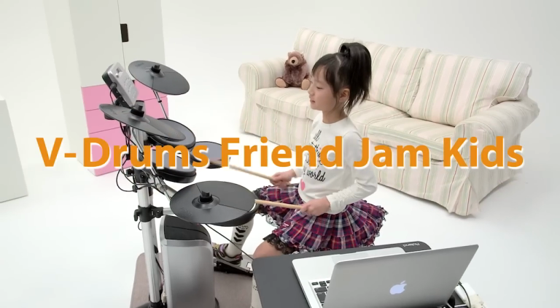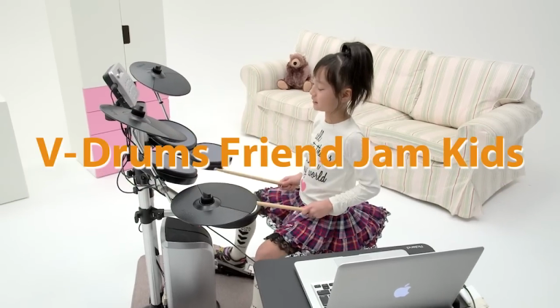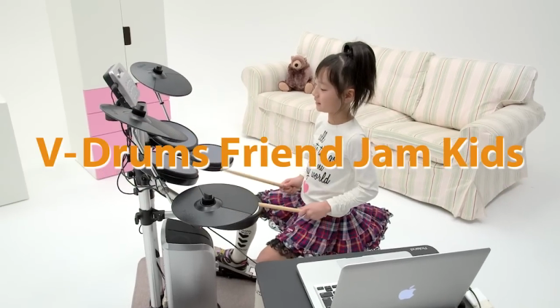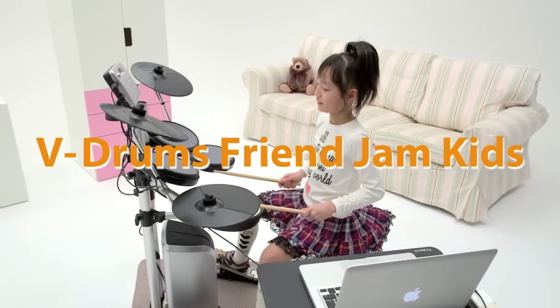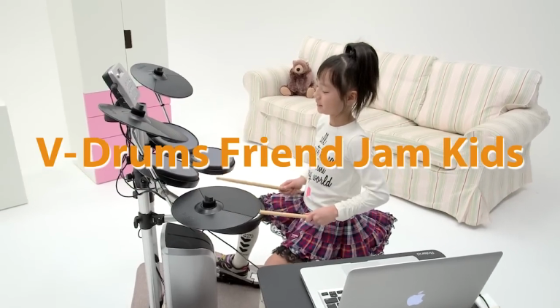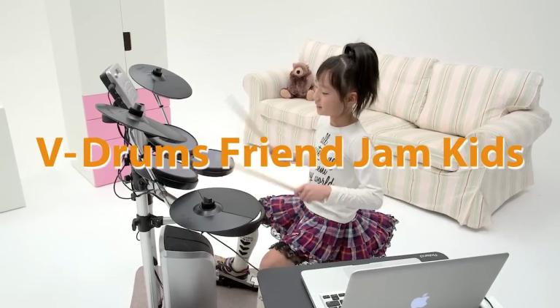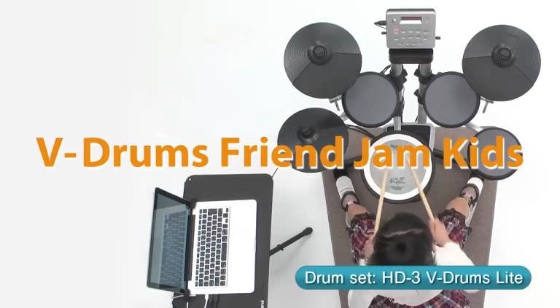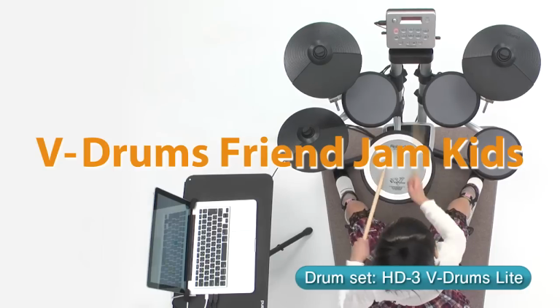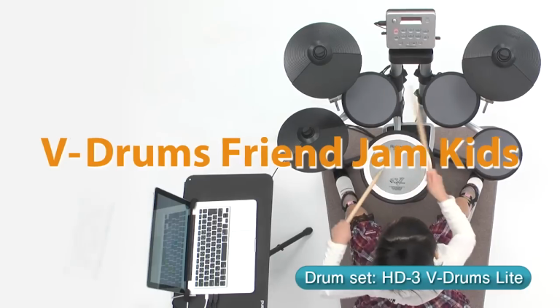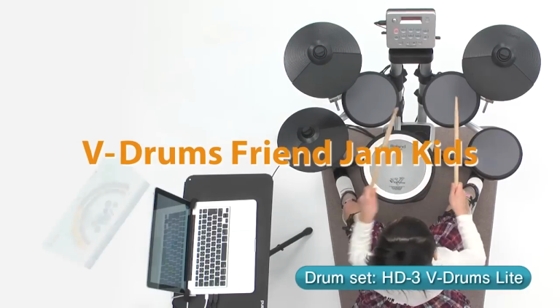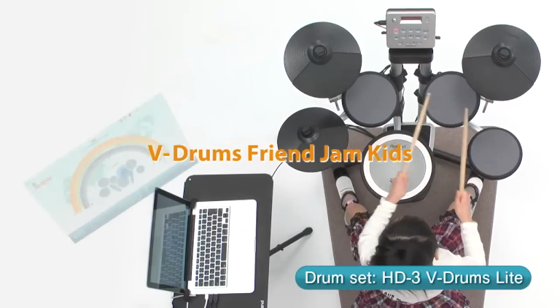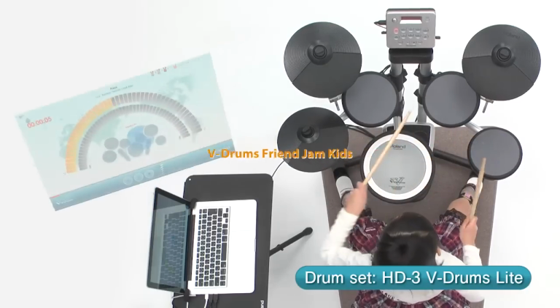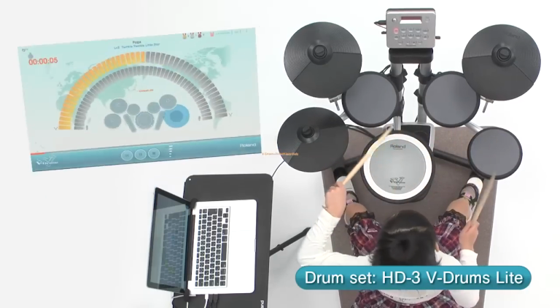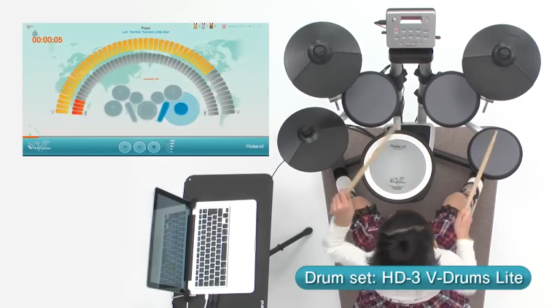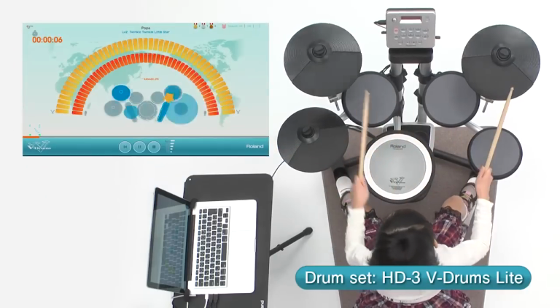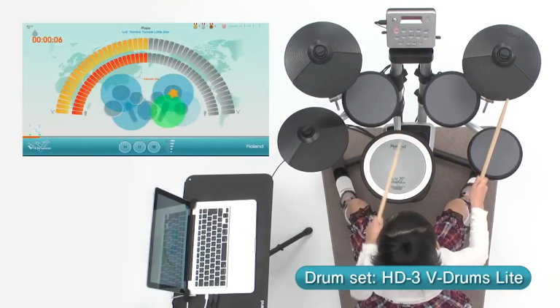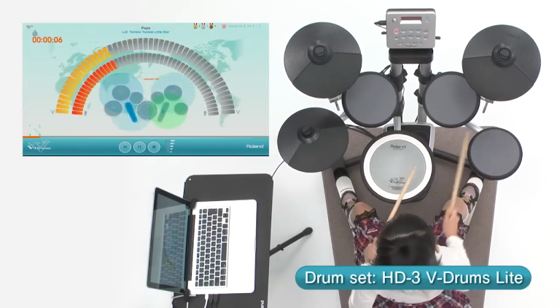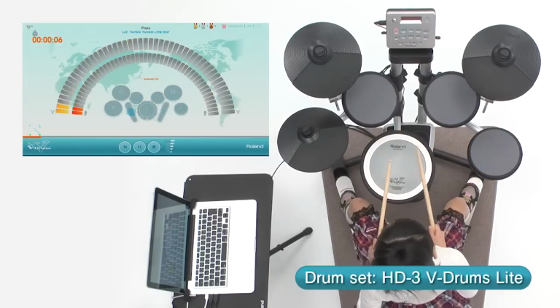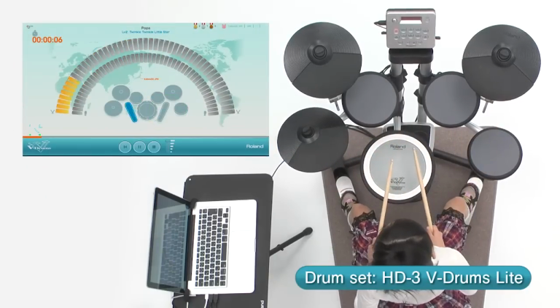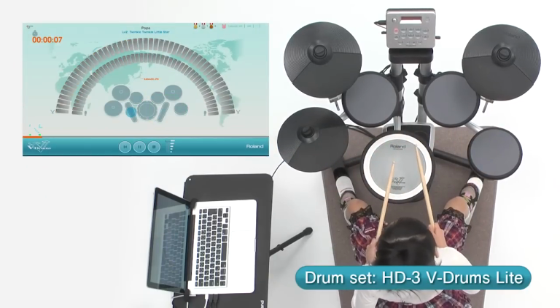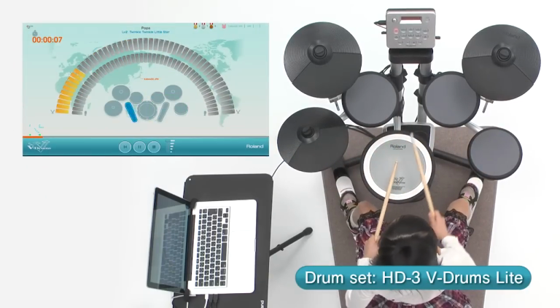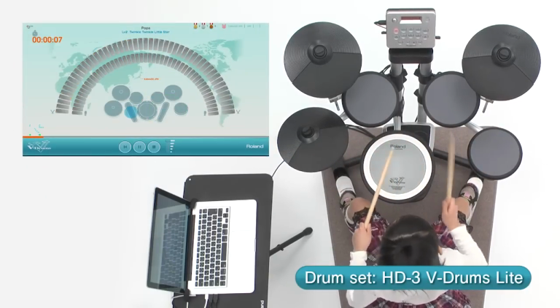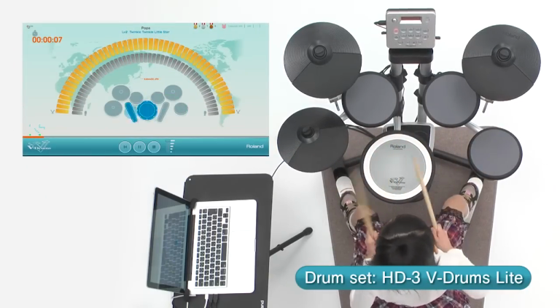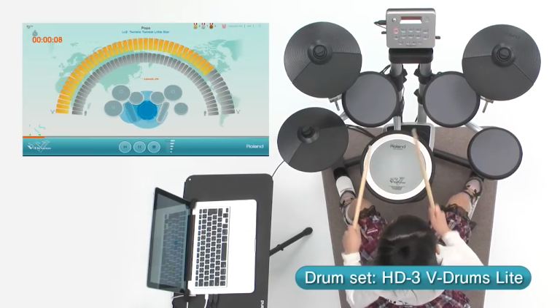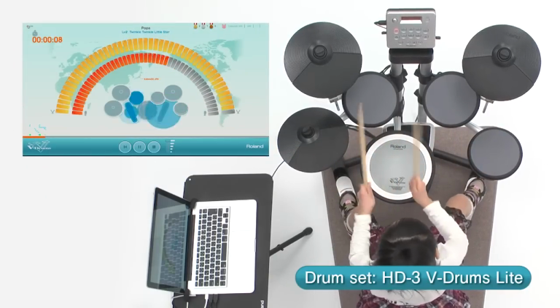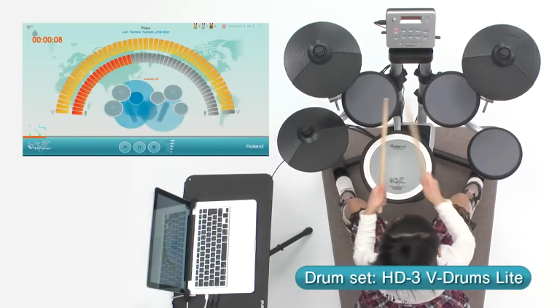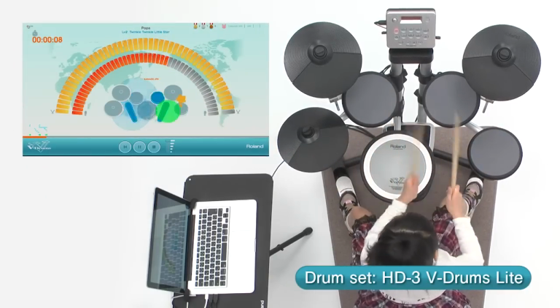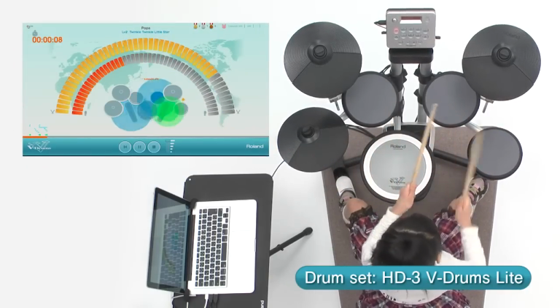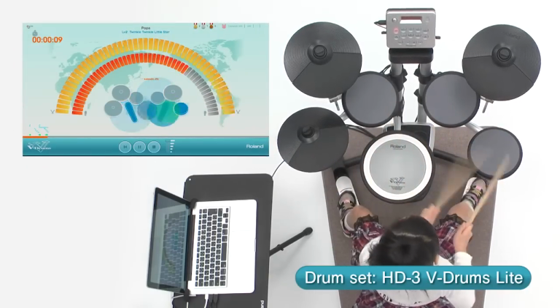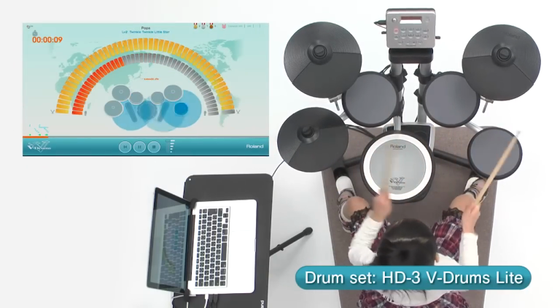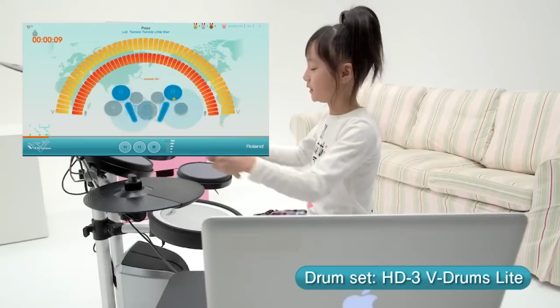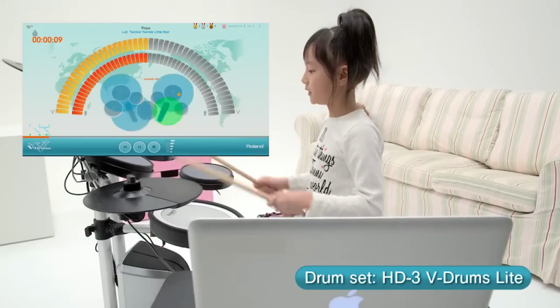The V-Drums FriendJam Kids is a special free software download for children to build drumming skills and a fun way to play V-Drums.